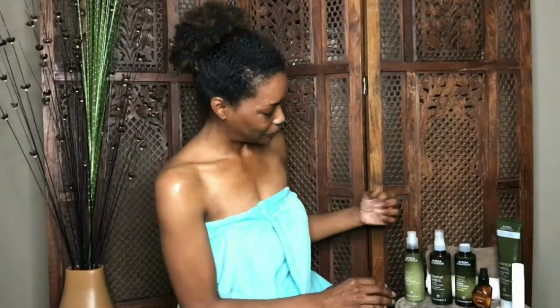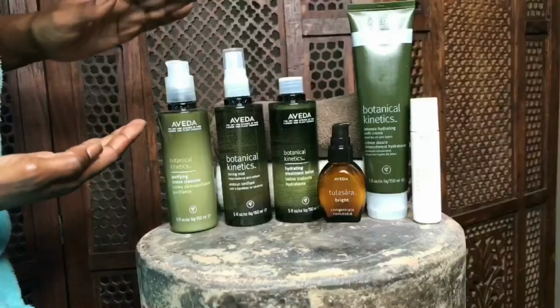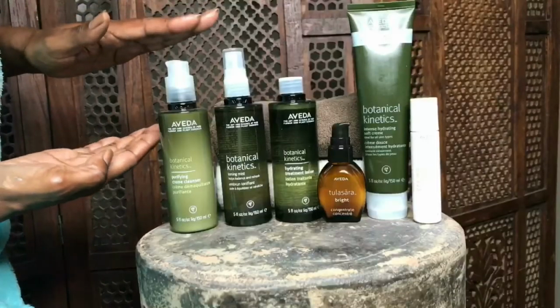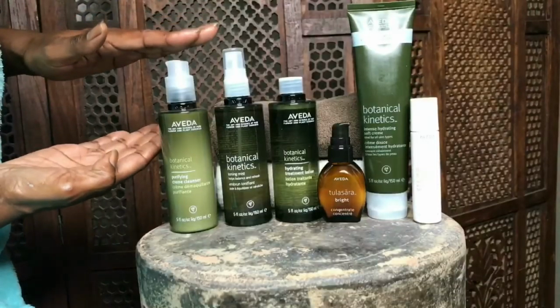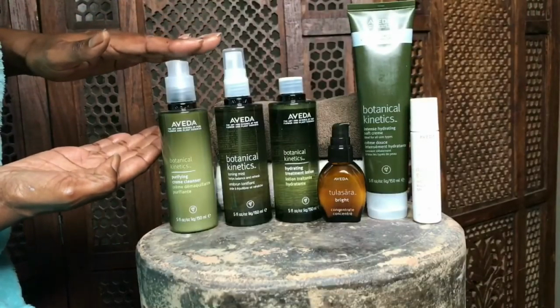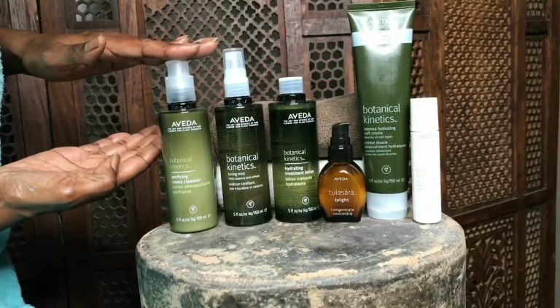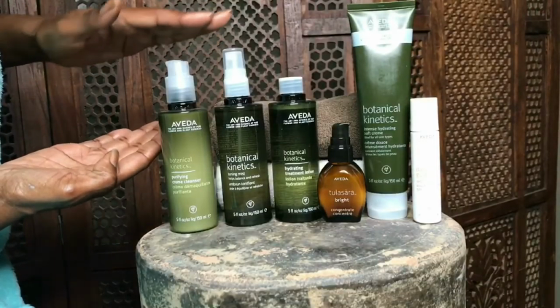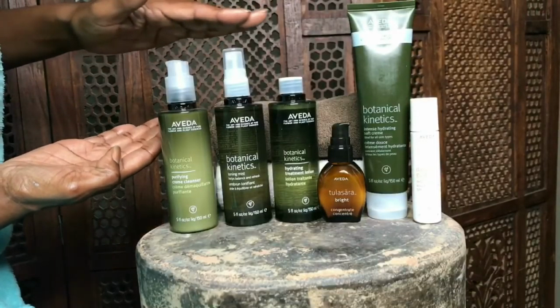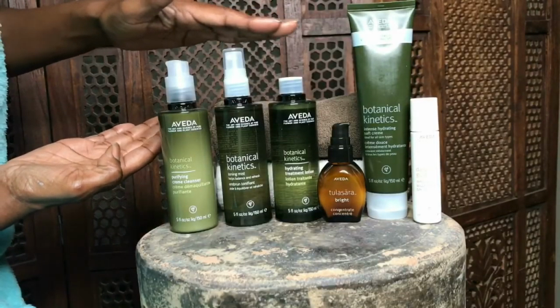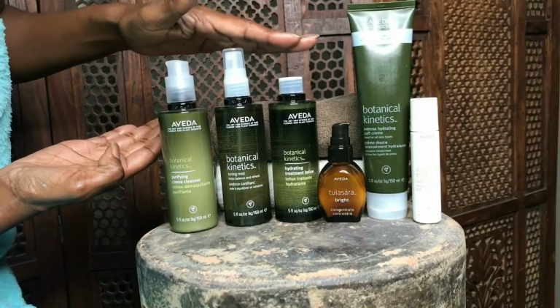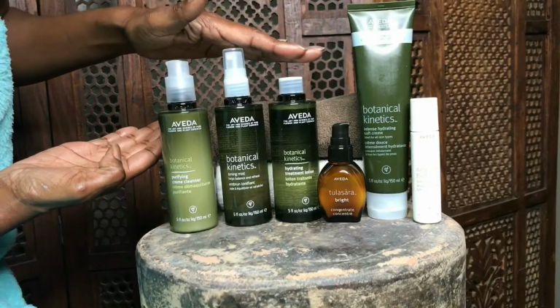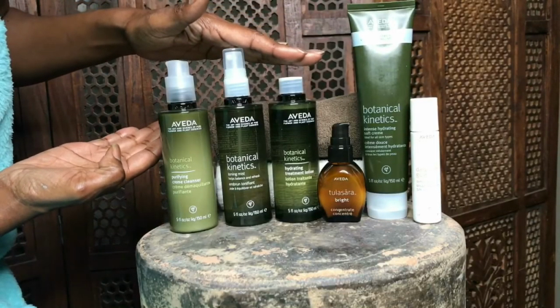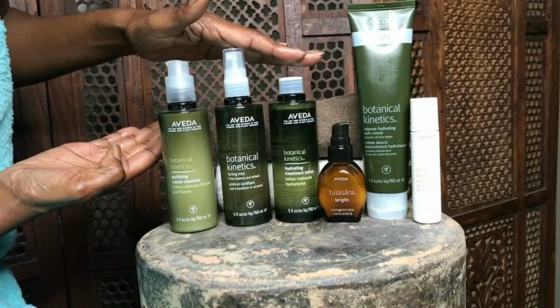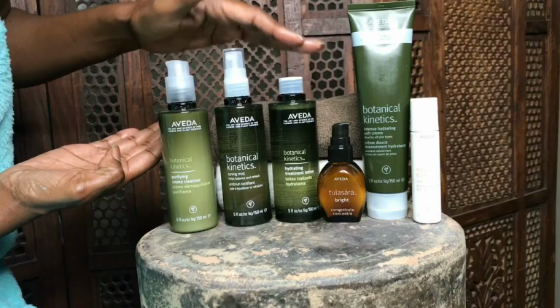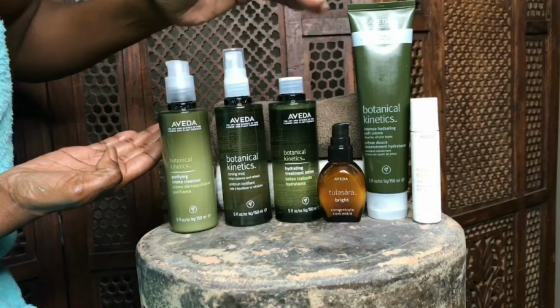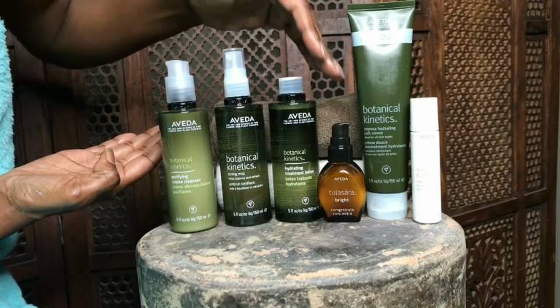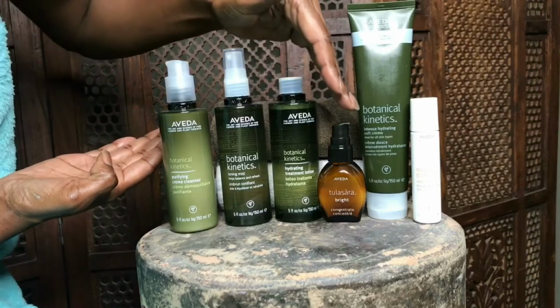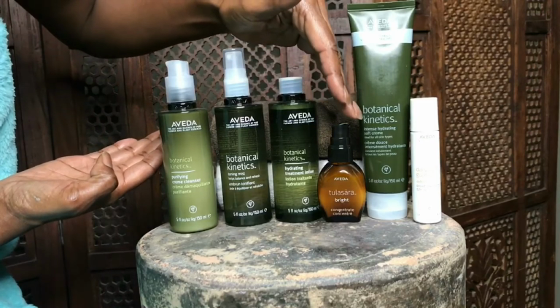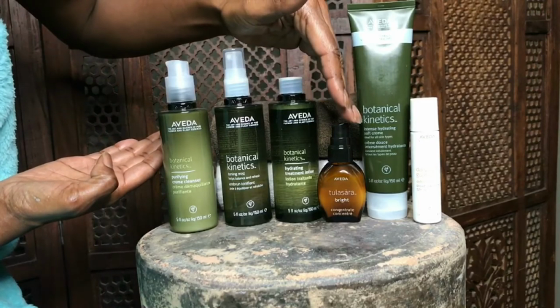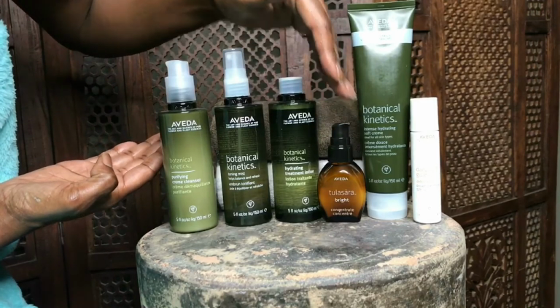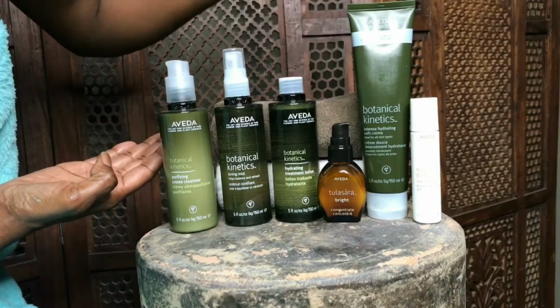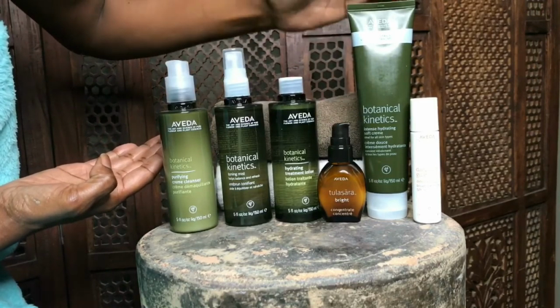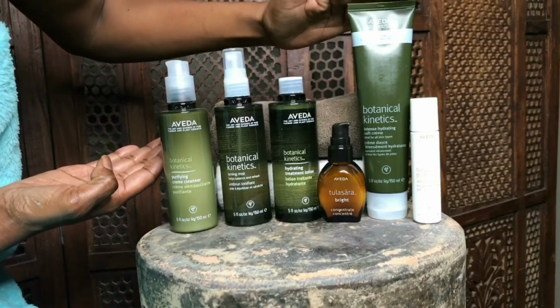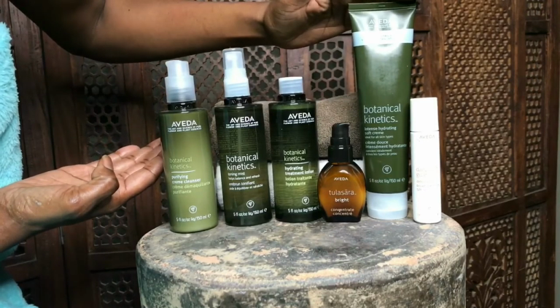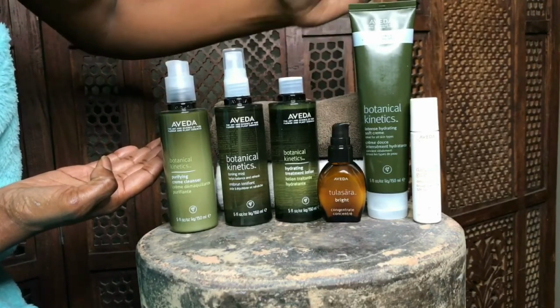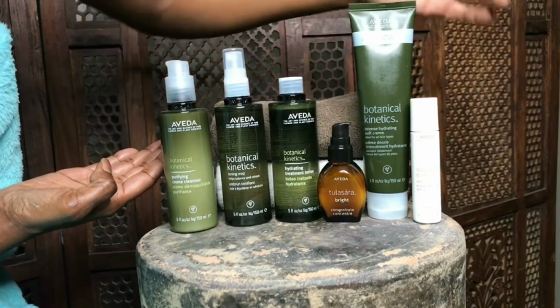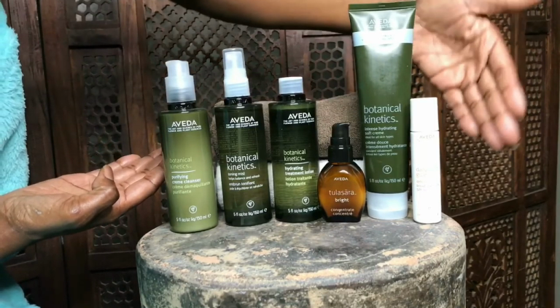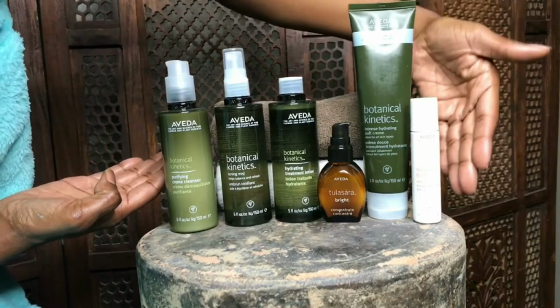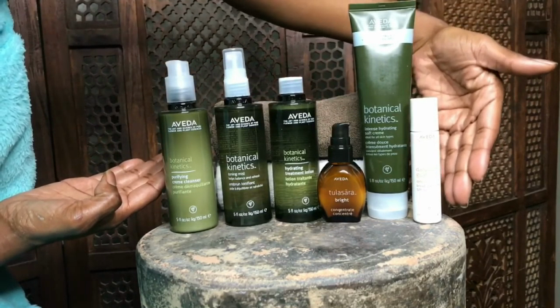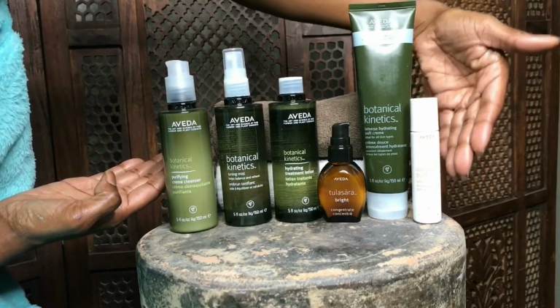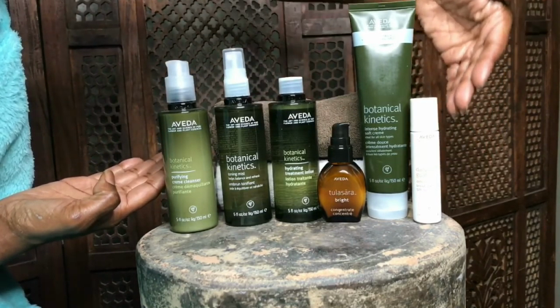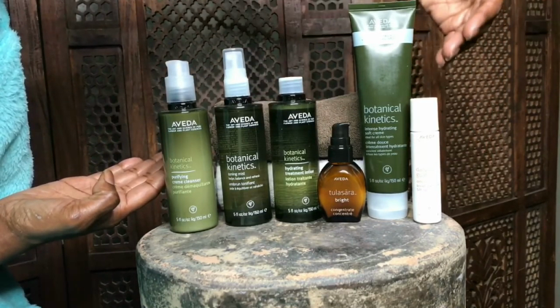Next, you will cleanse, tone, apply serum, and then put on your moisturizer and SPF.